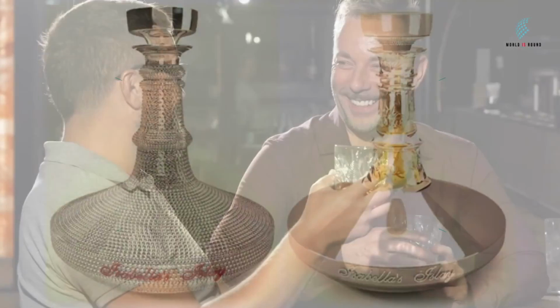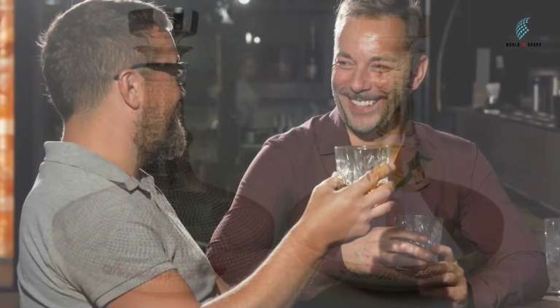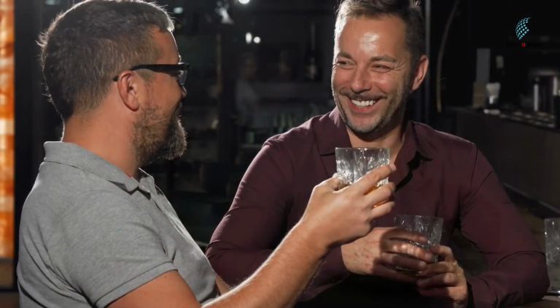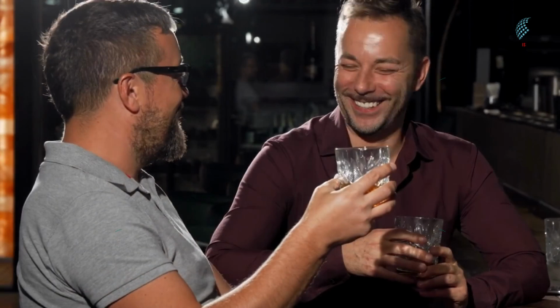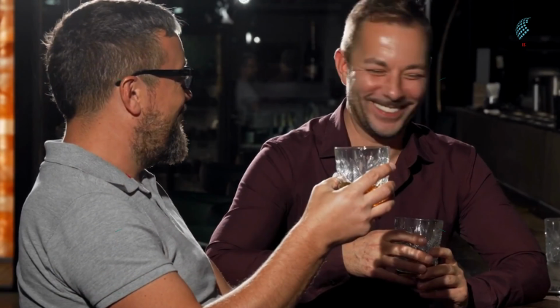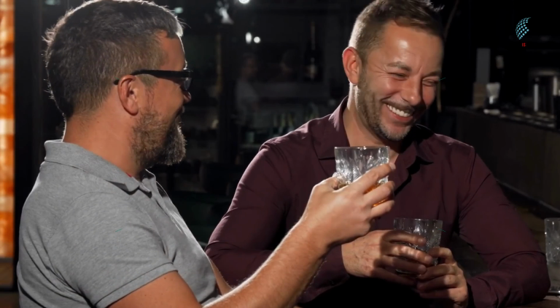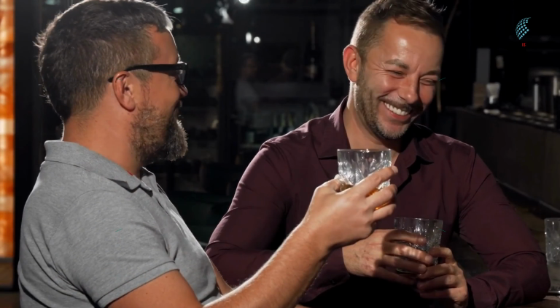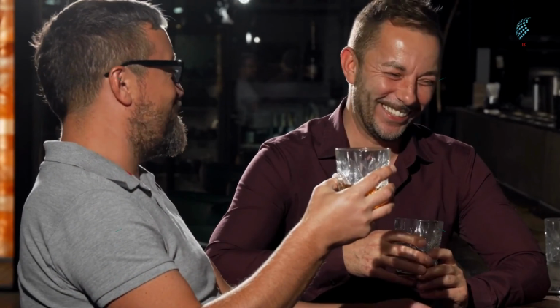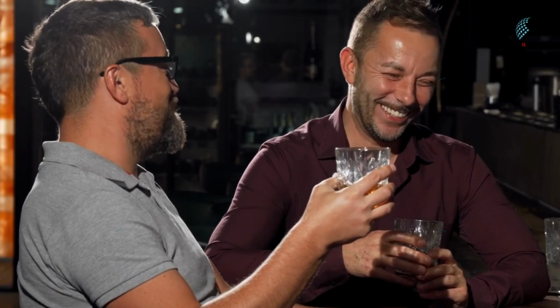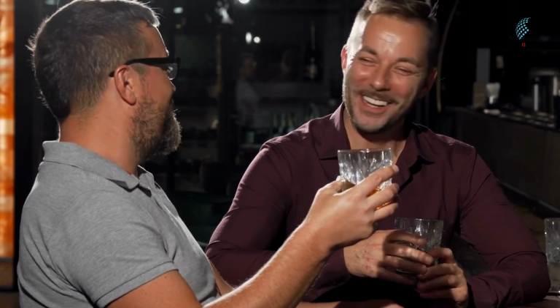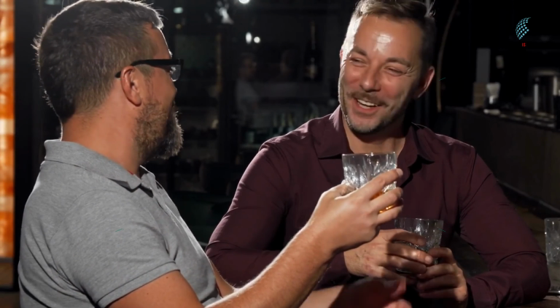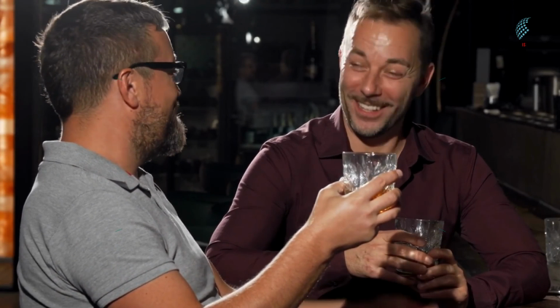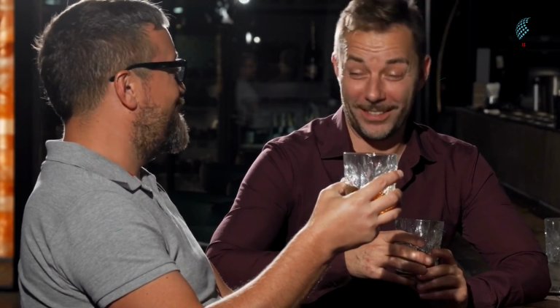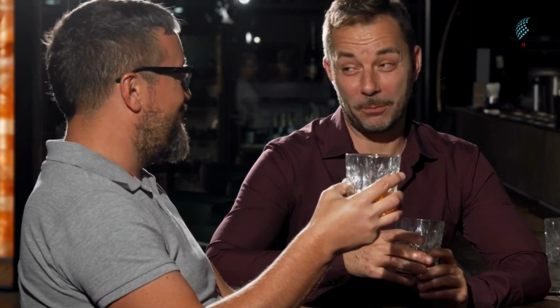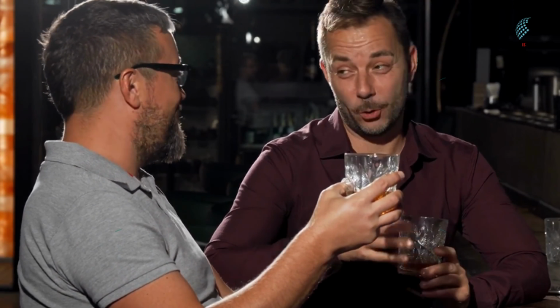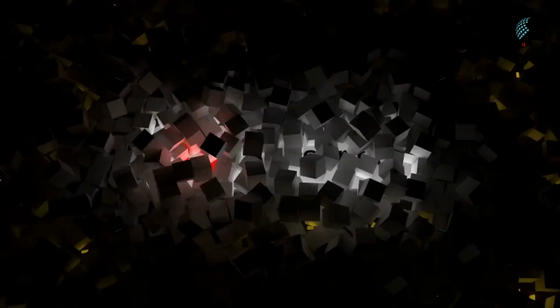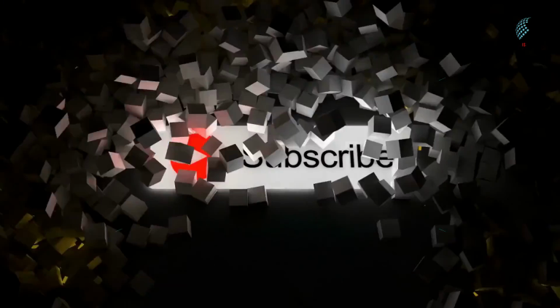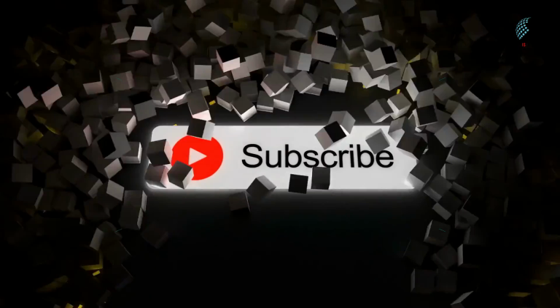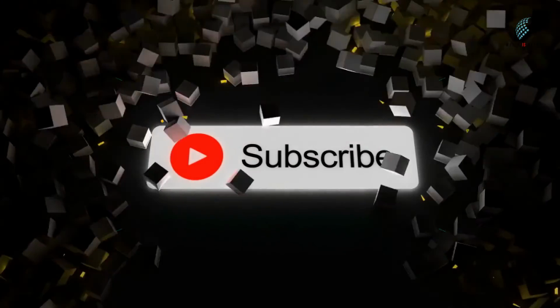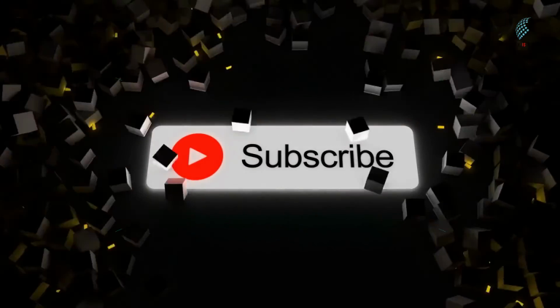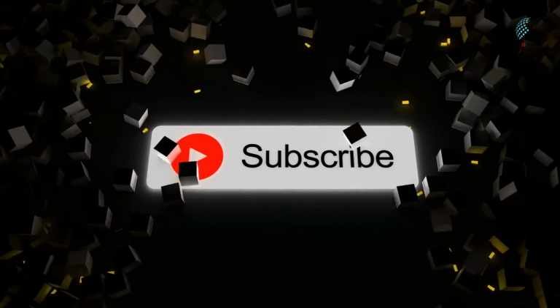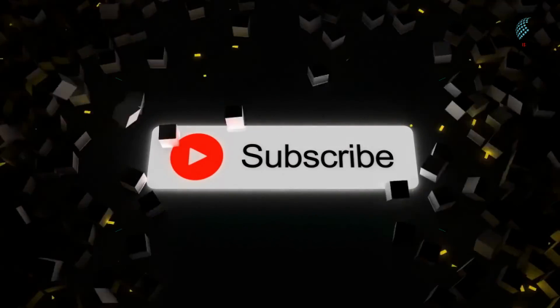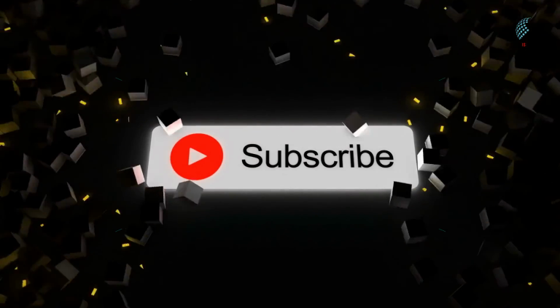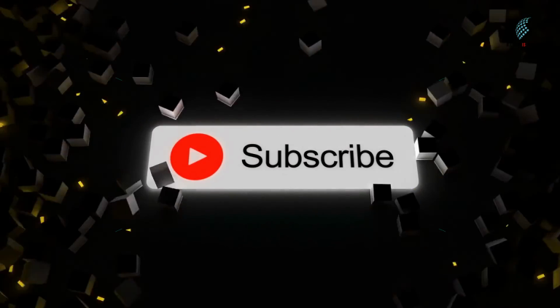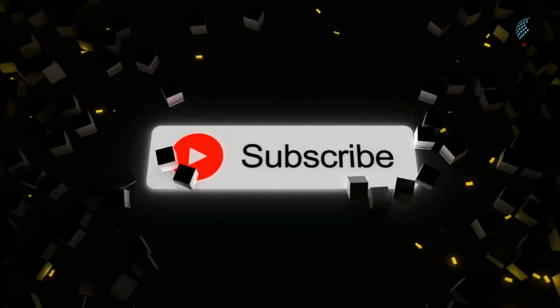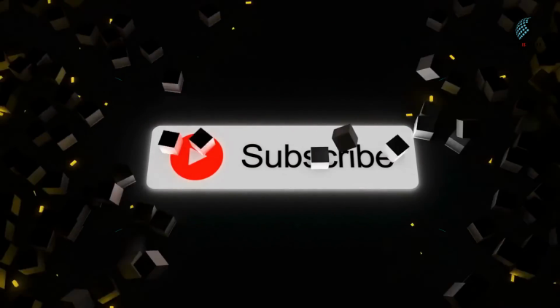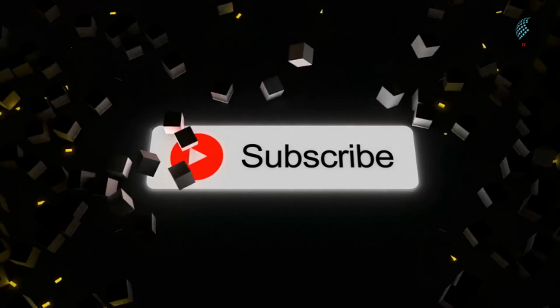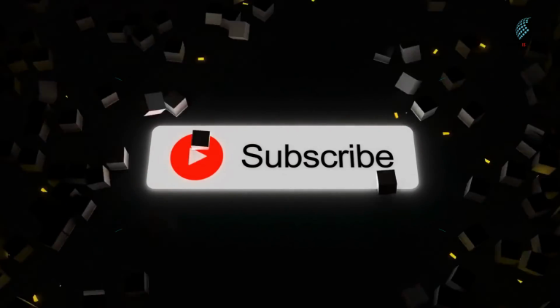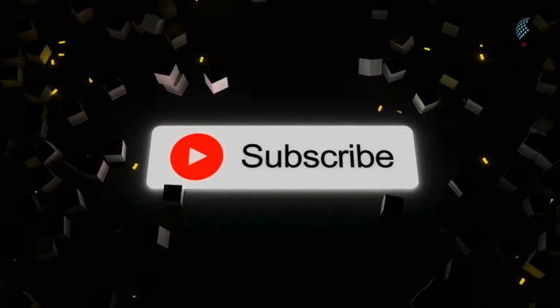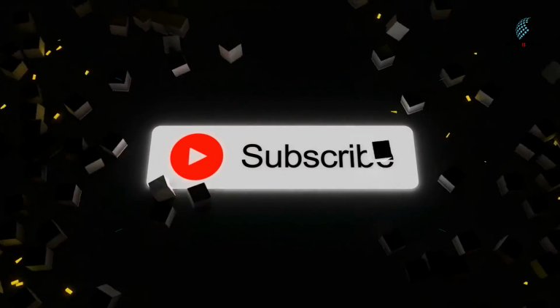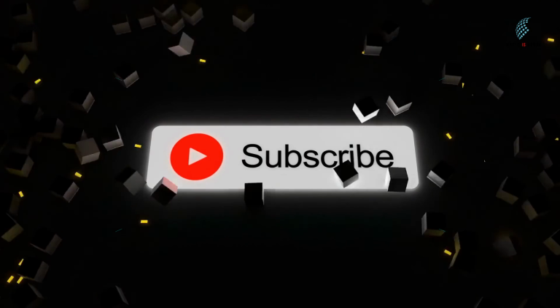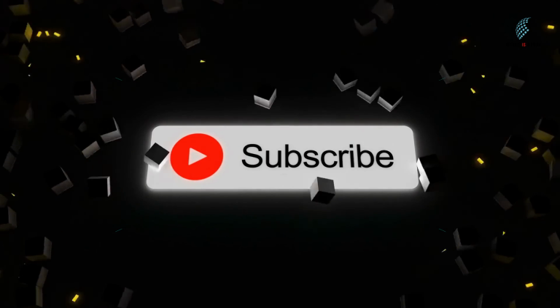Let us know in the comments which one you have tried. Also, don't forget to leave a like and subscribe to our channel.